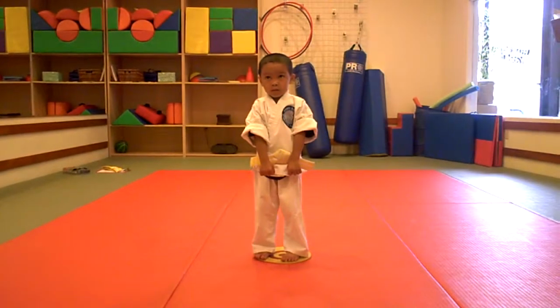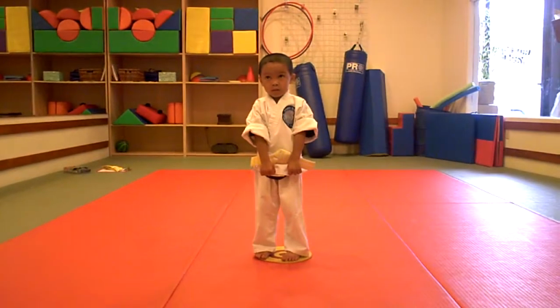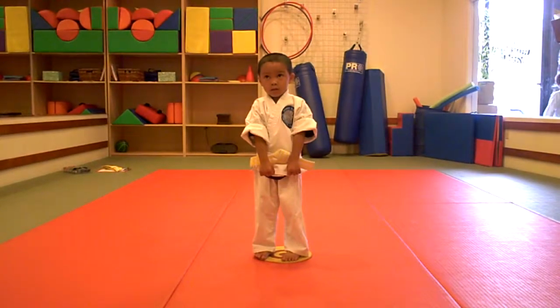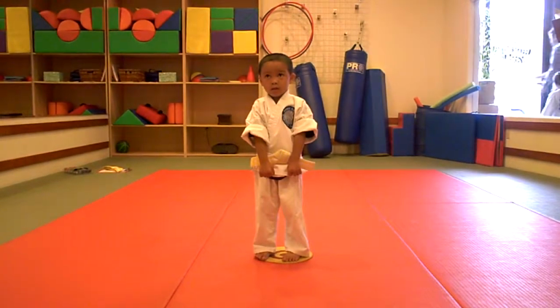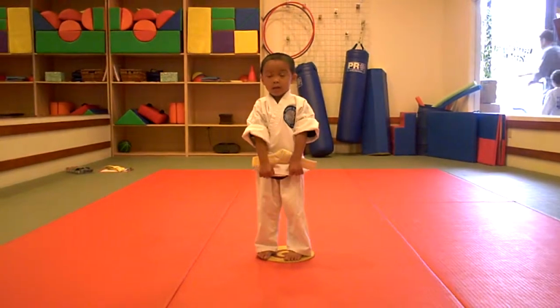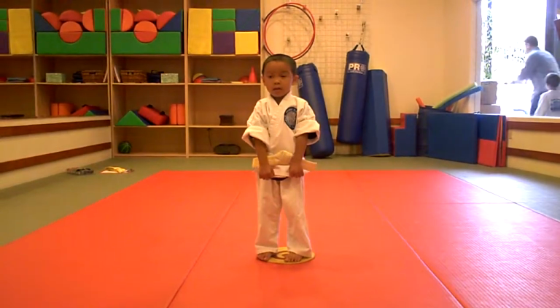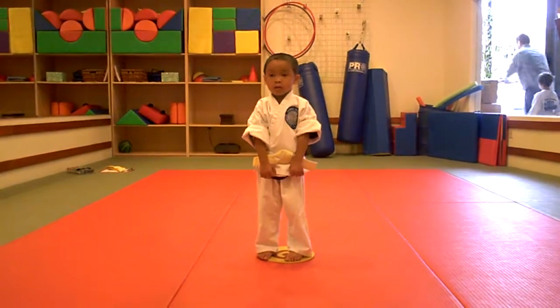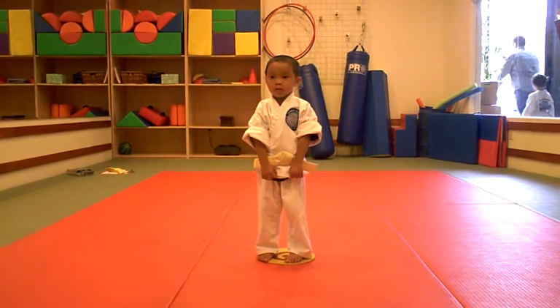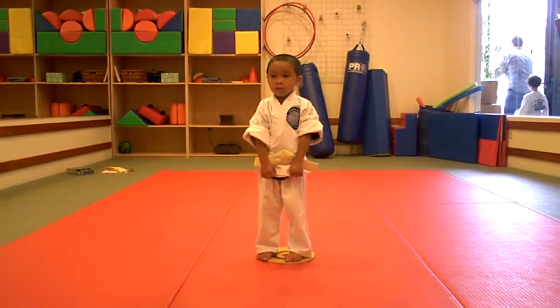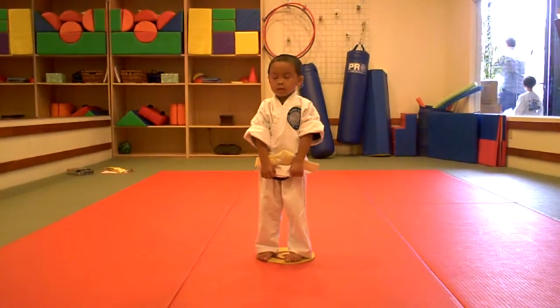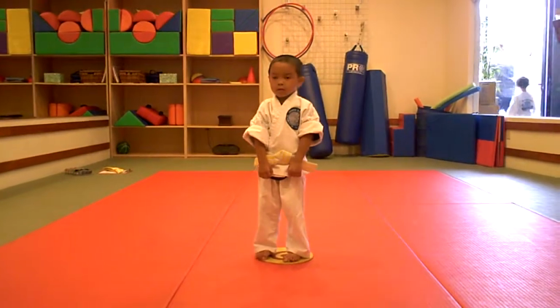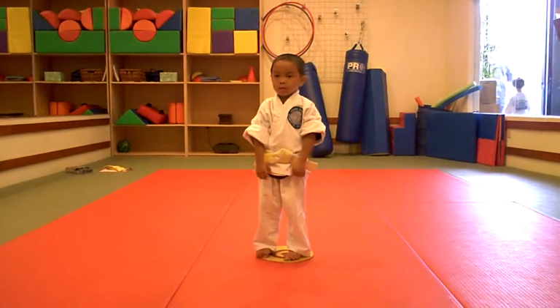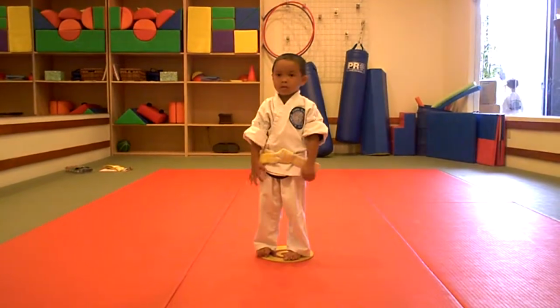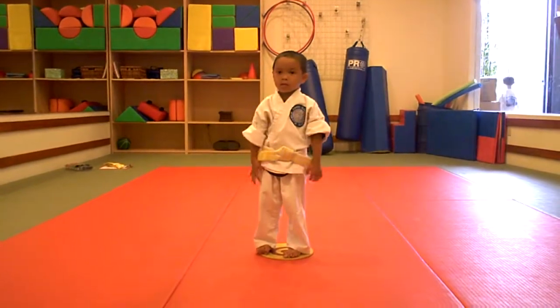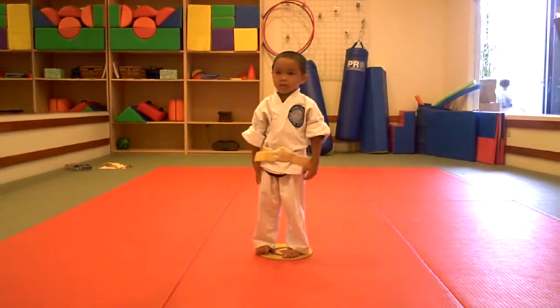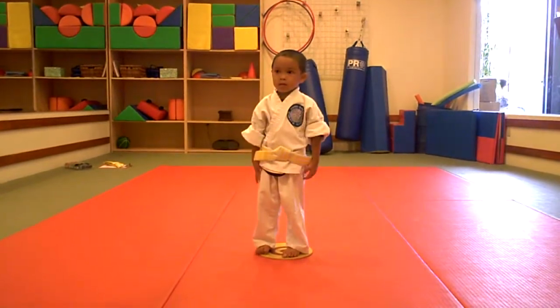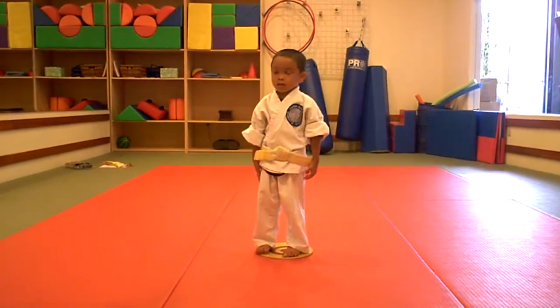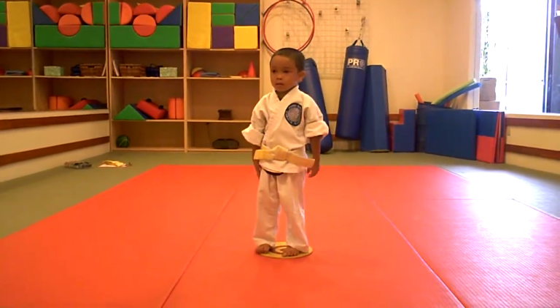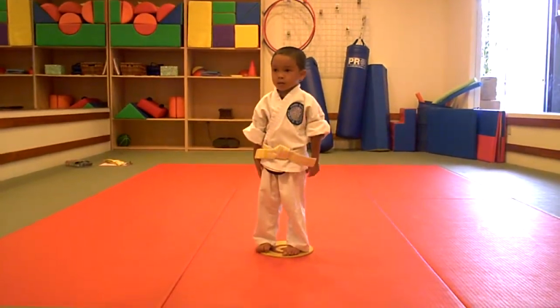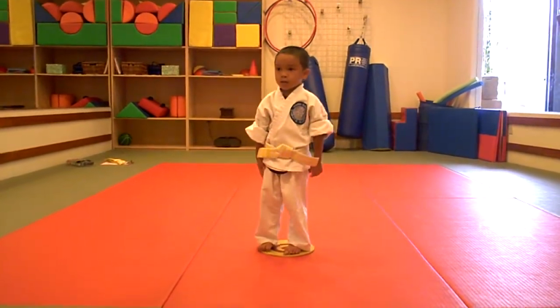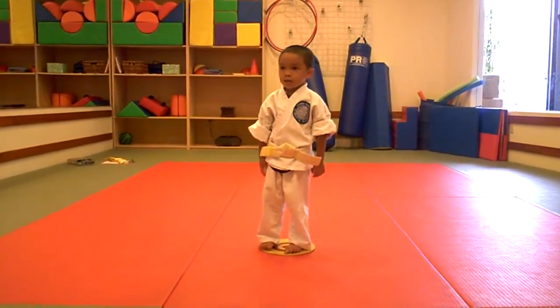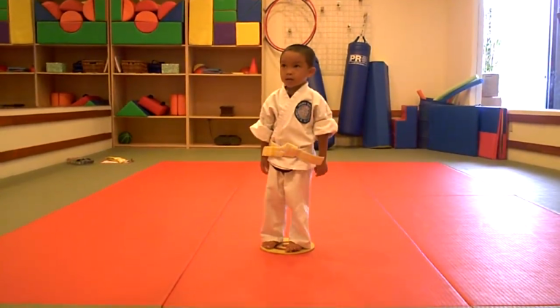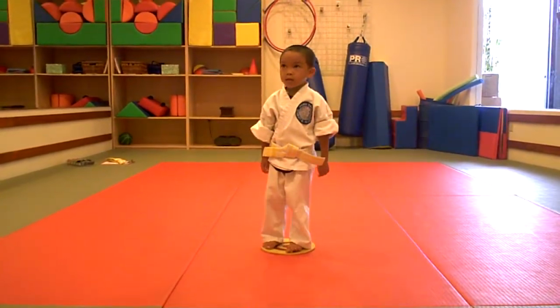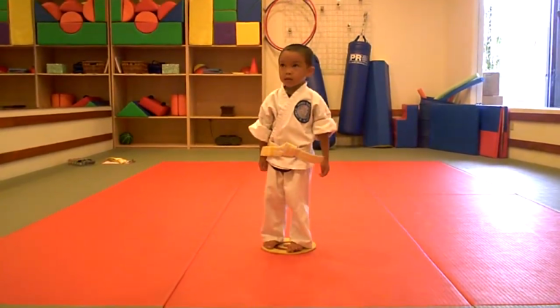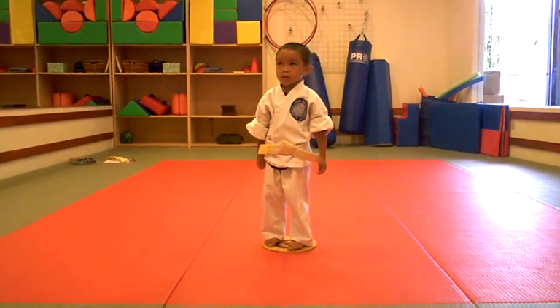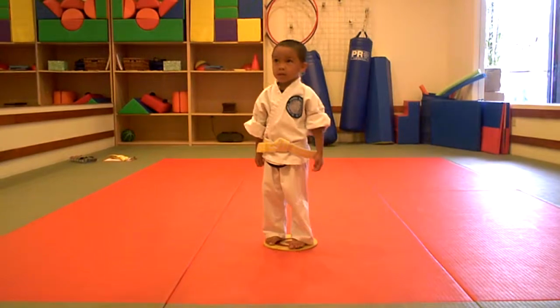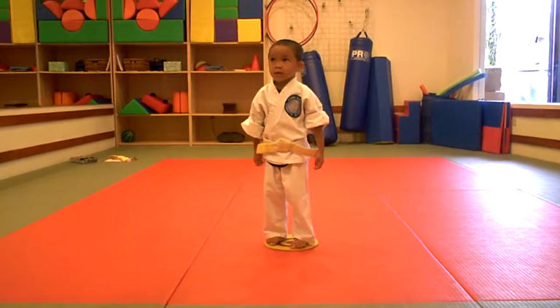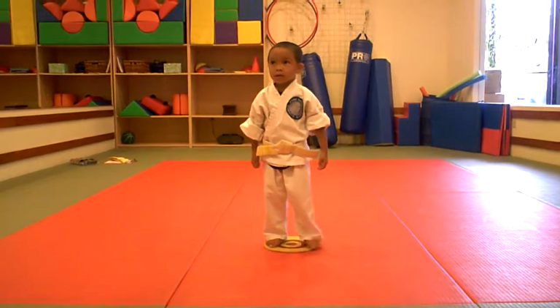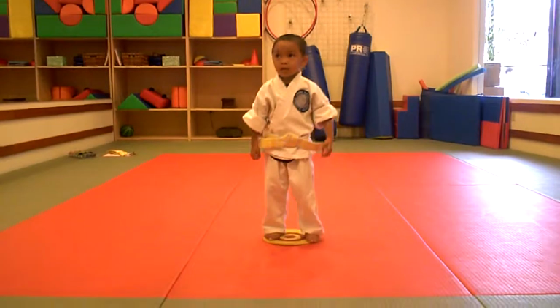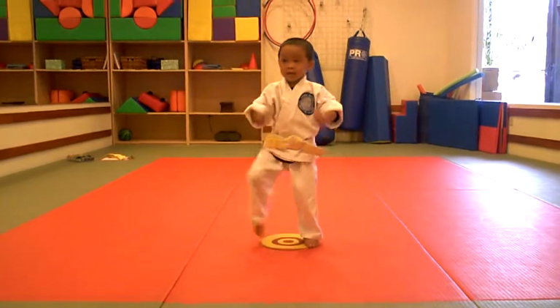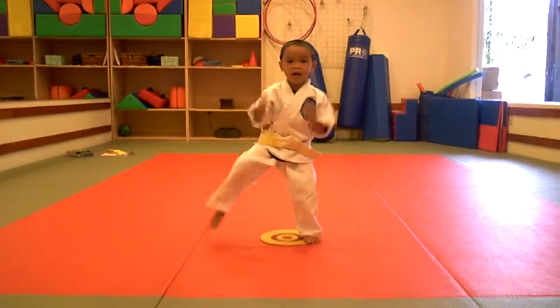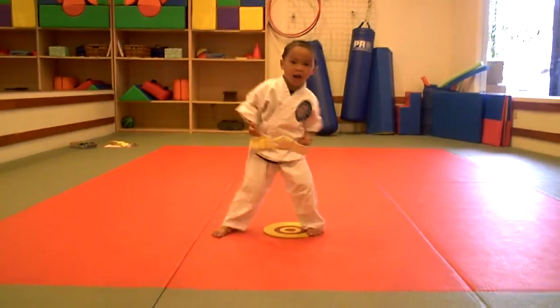Awesome job. All right, let's step into the horse stance with Kiyai. 1, 2, 3 — Kiyai!